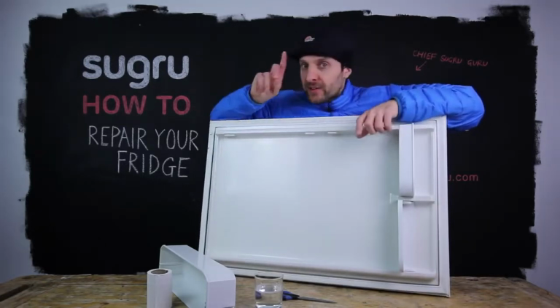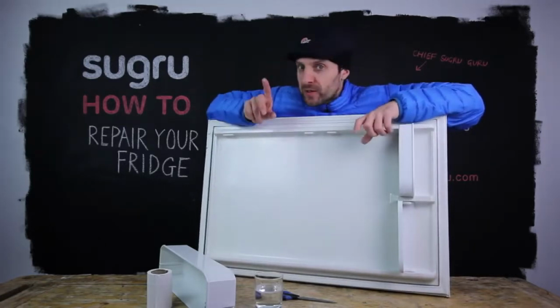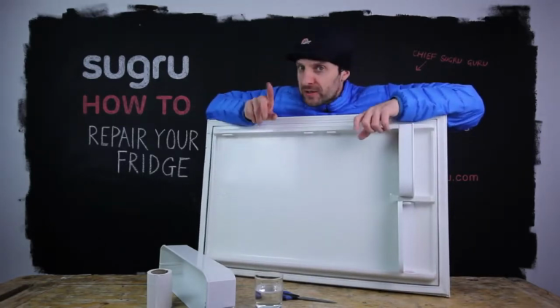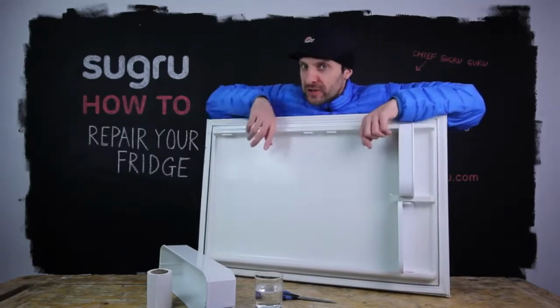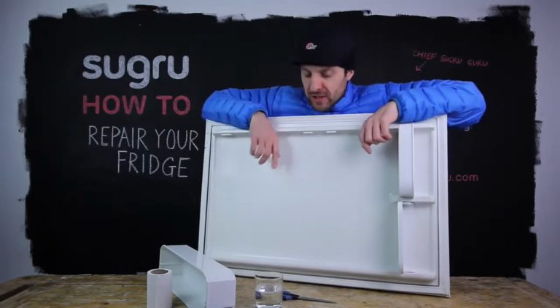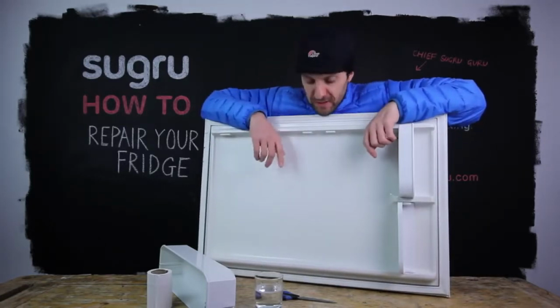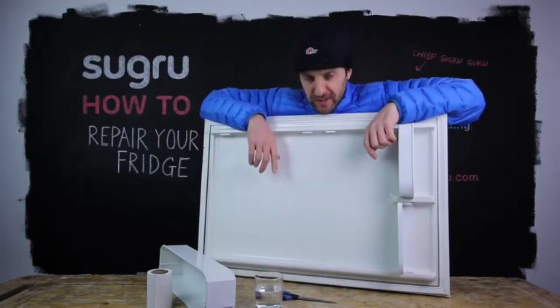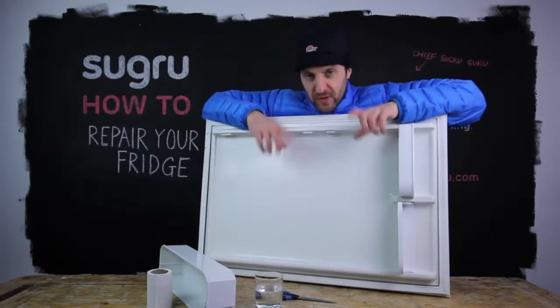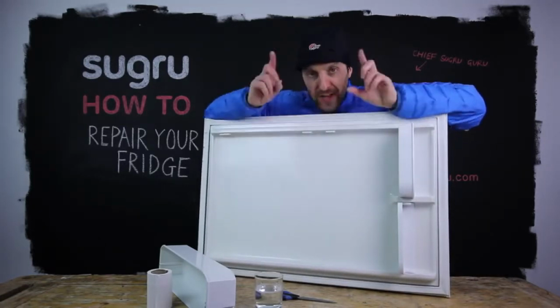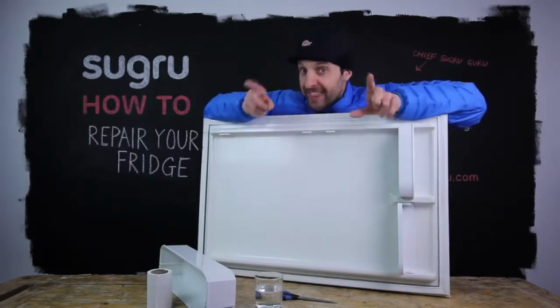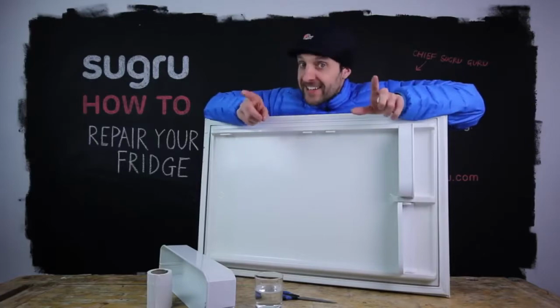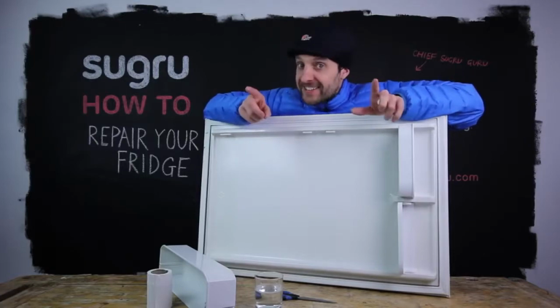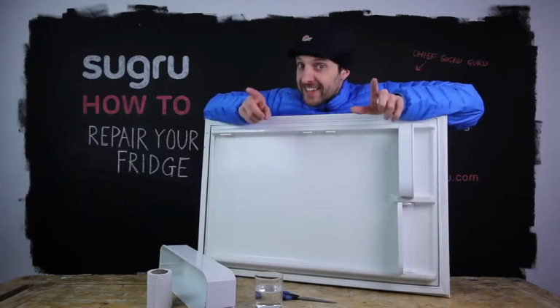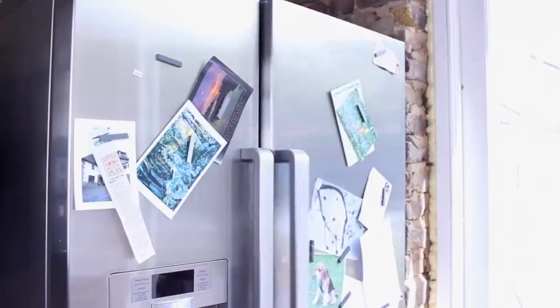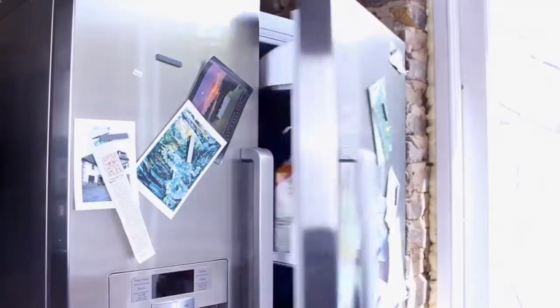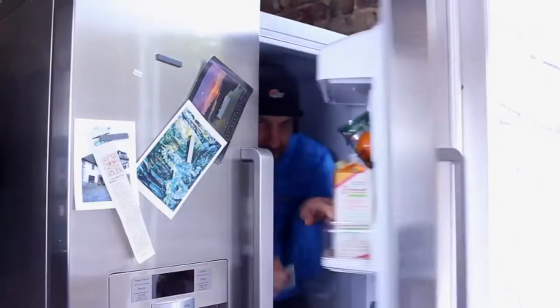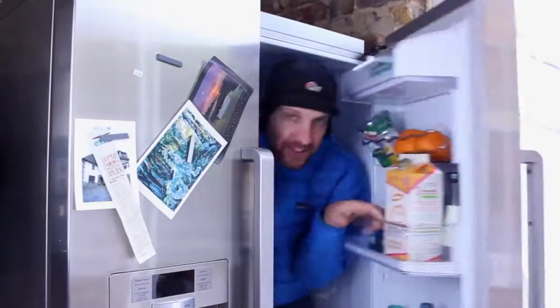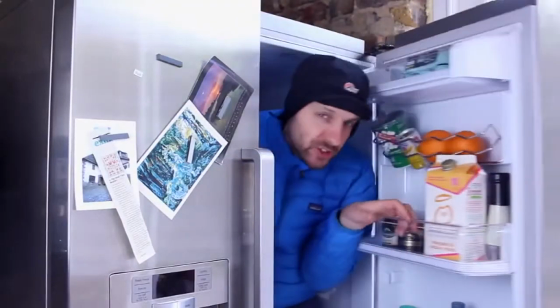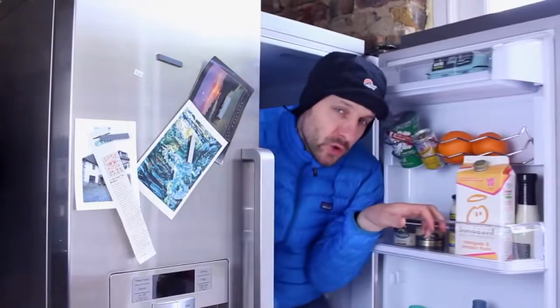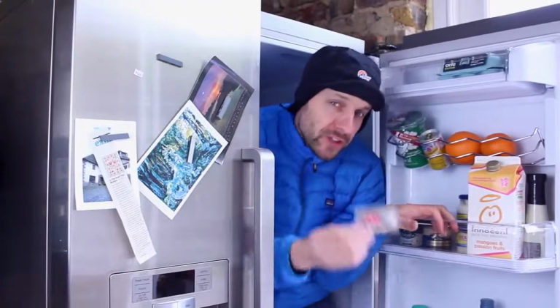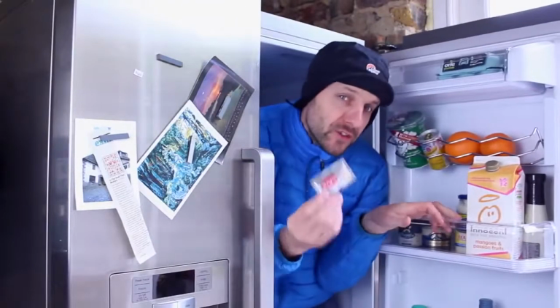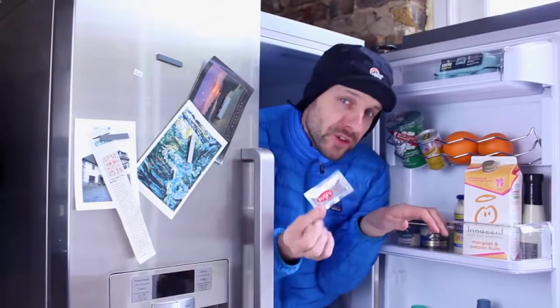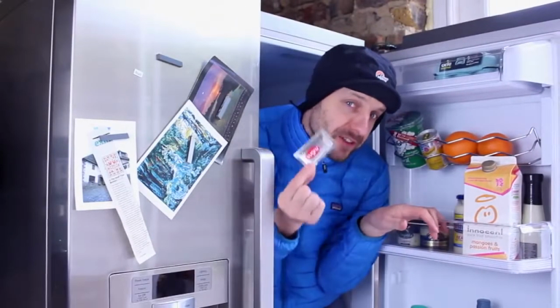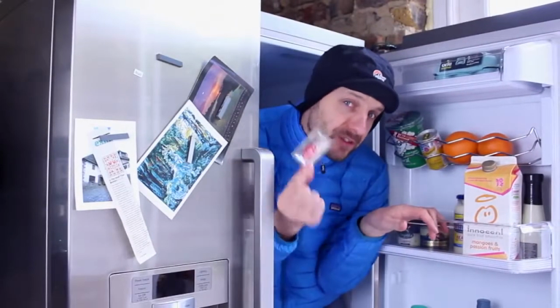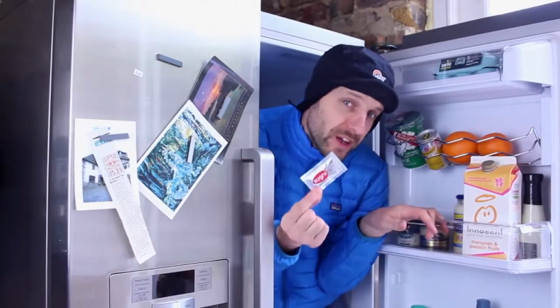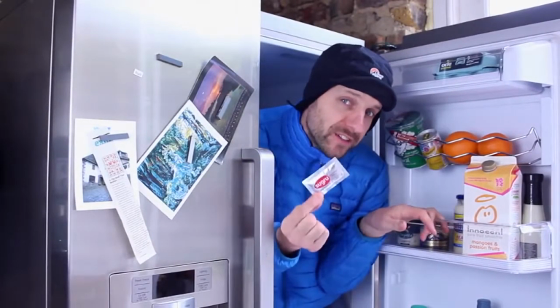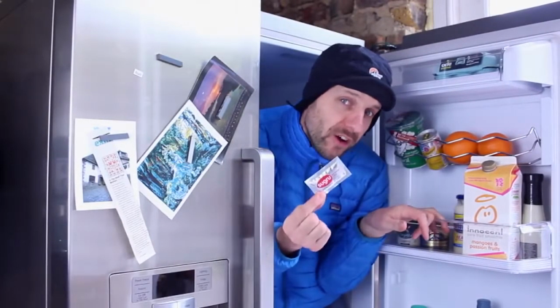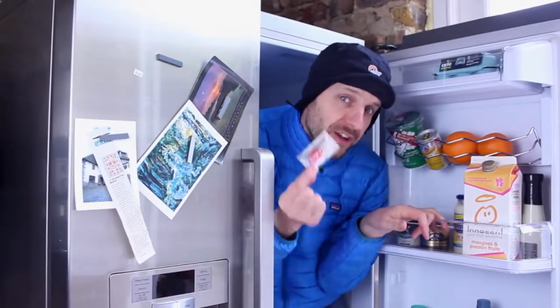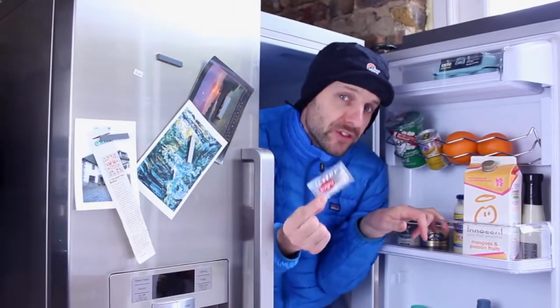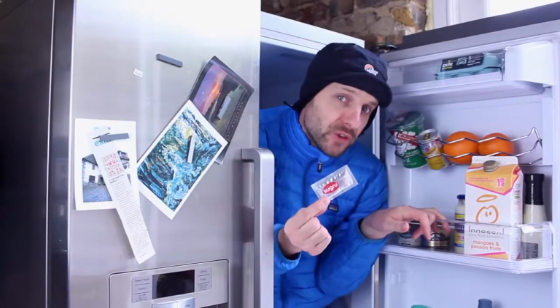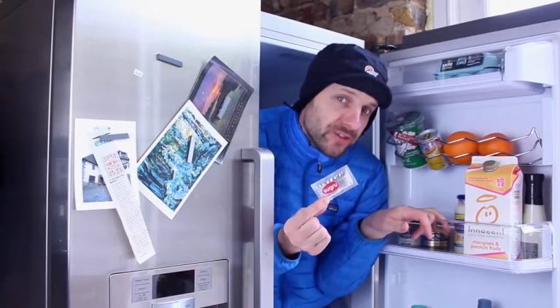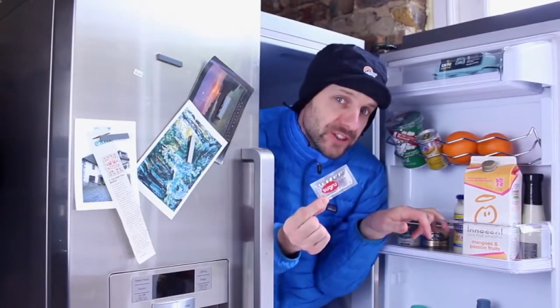There's one other fridge tip I should give you: did you know that Suguru lasts twice as long if you store it in a fridge?